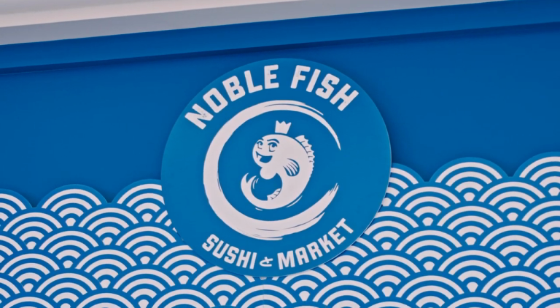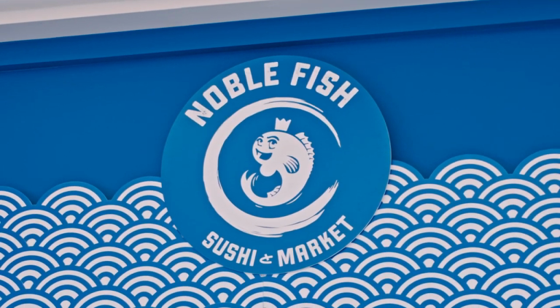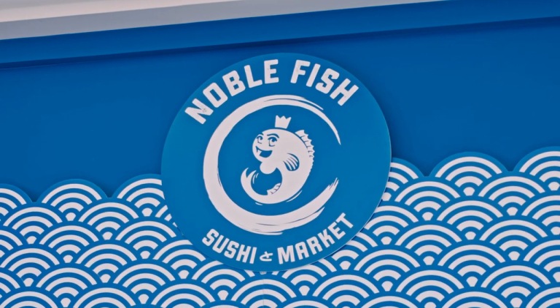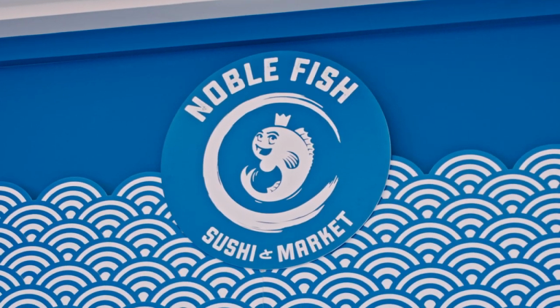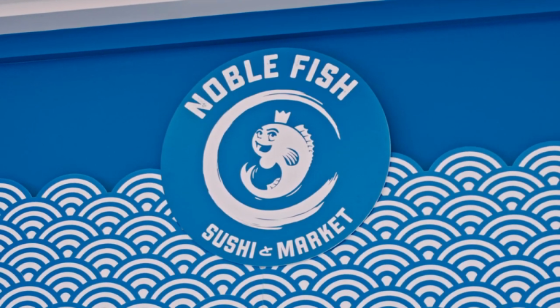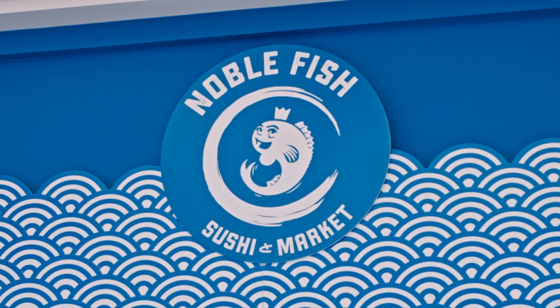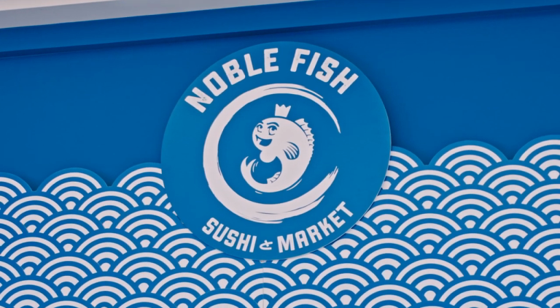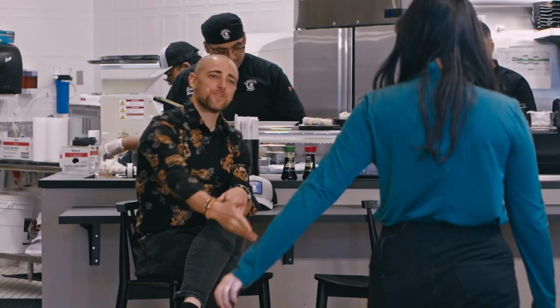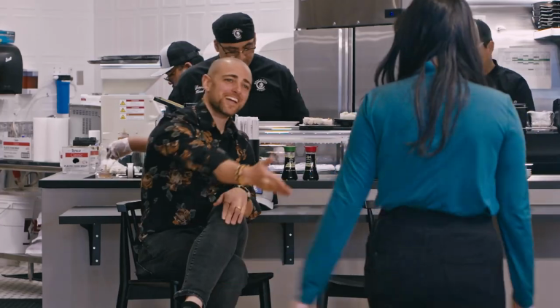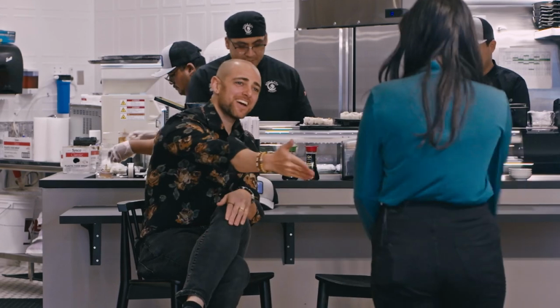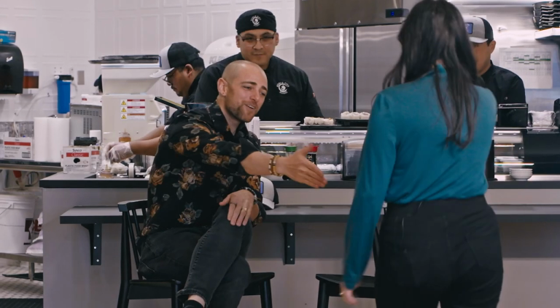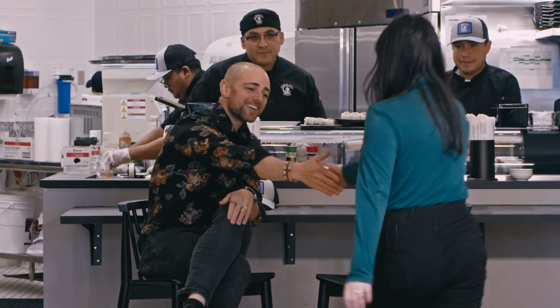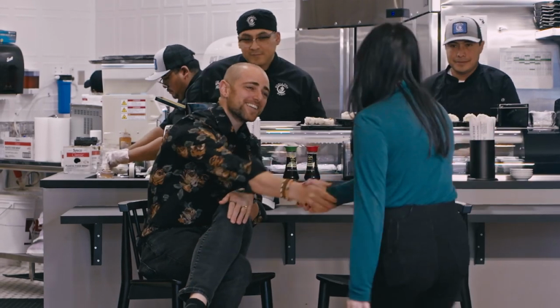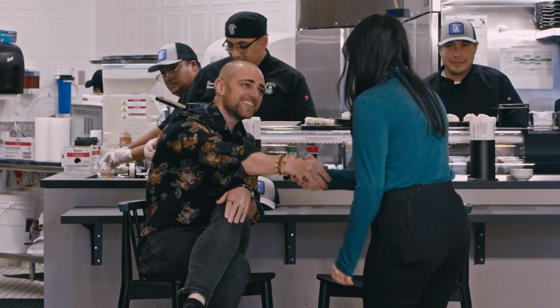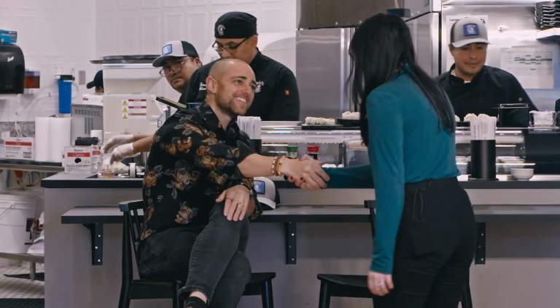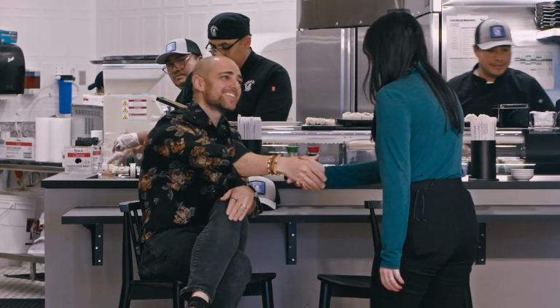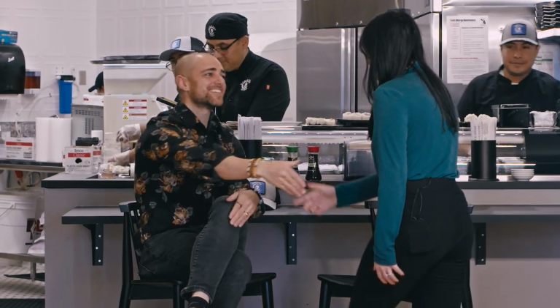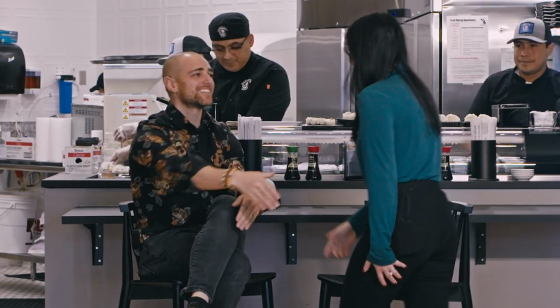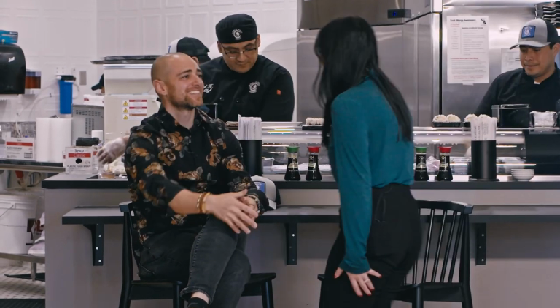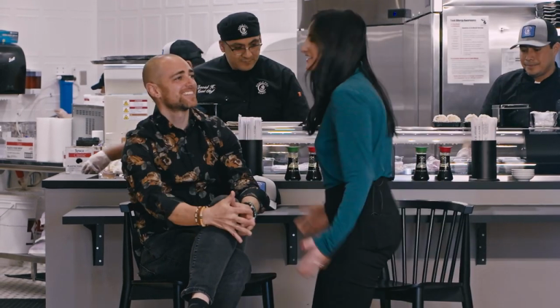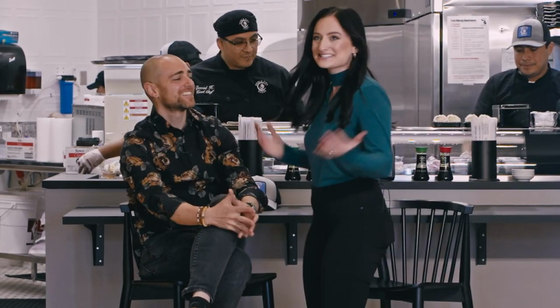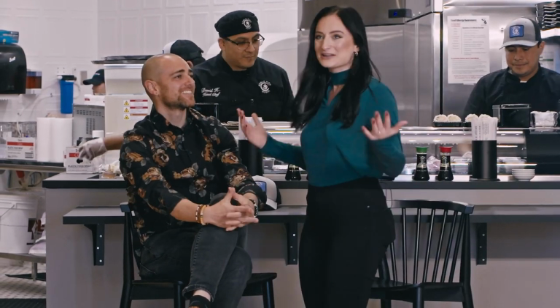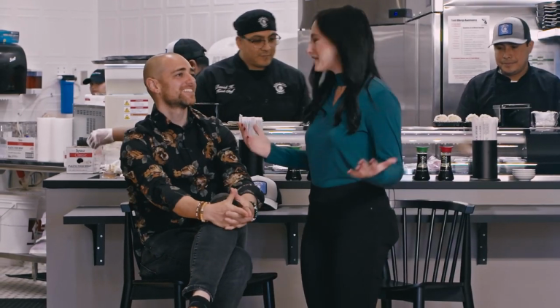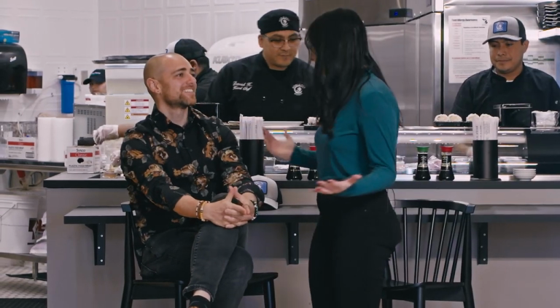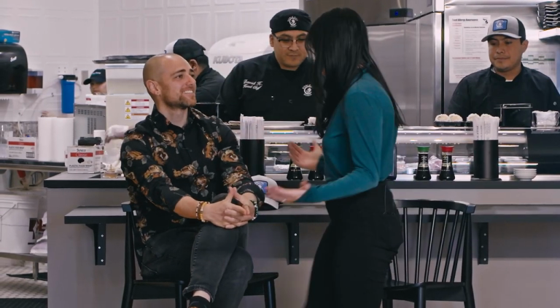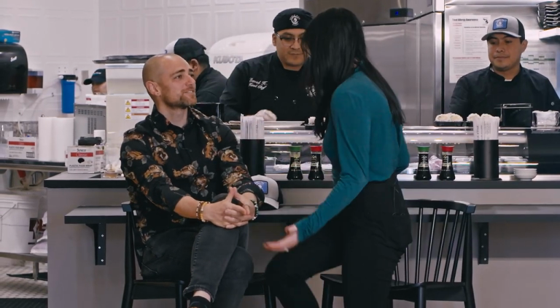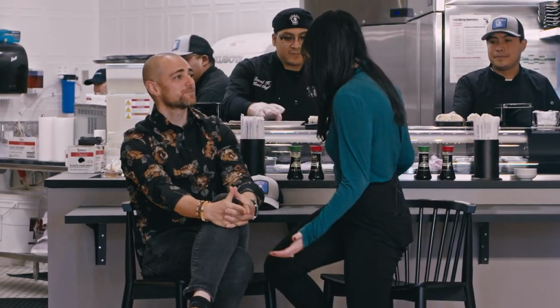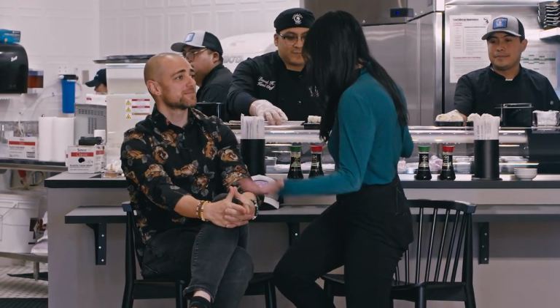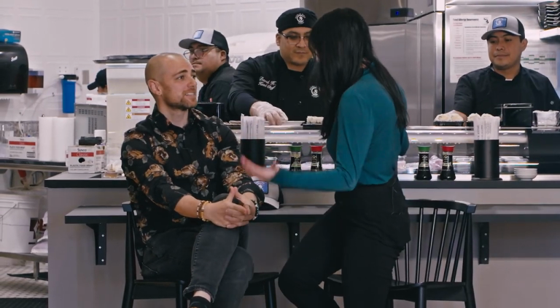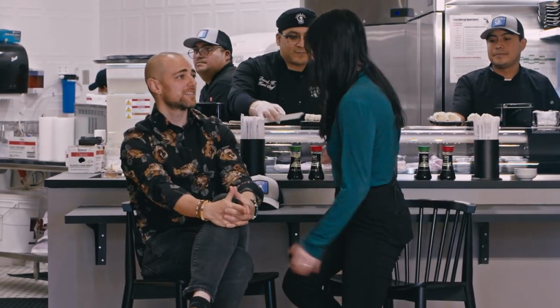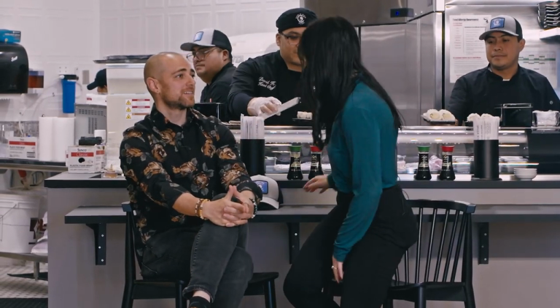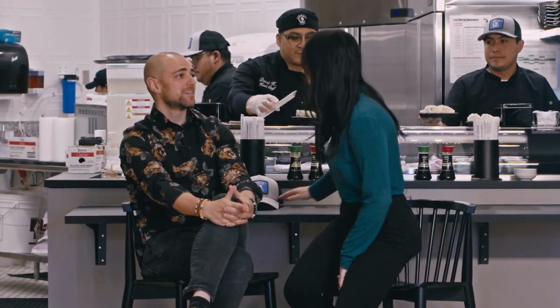Hi, Samuel. Nice to see you, Regan. Nice to see you again. This is amazing. Tell me about the second location.